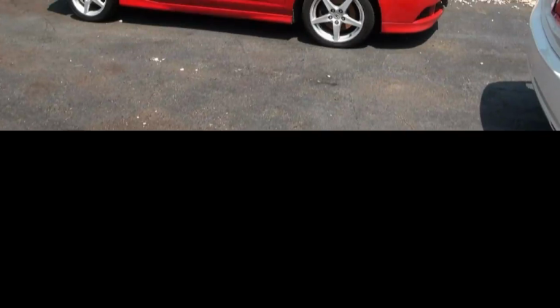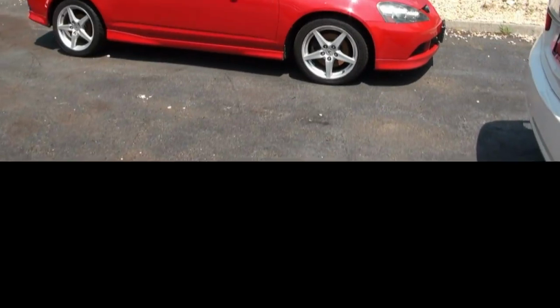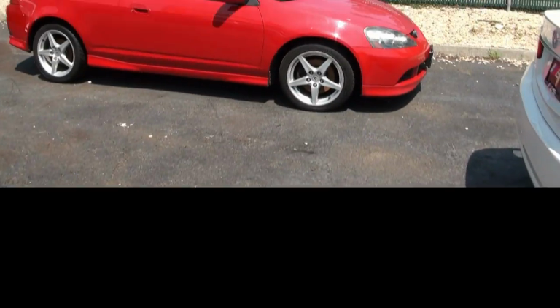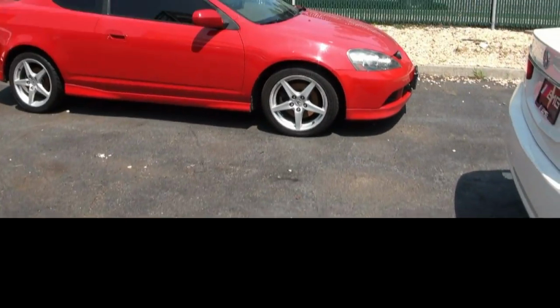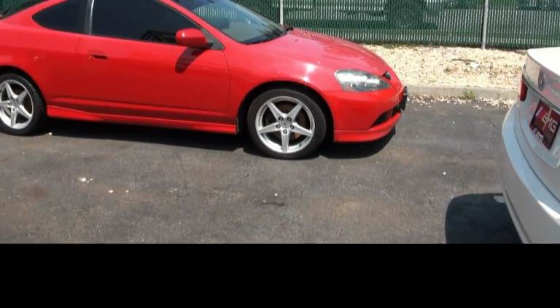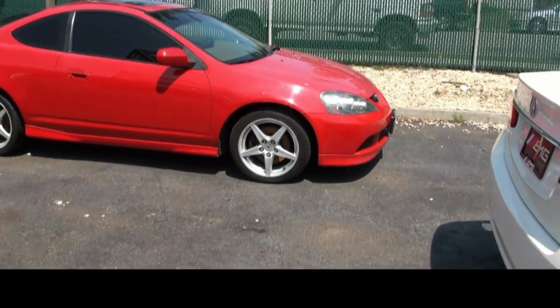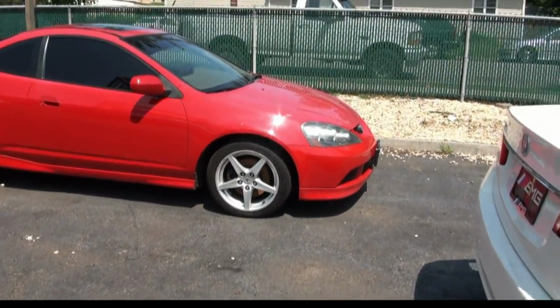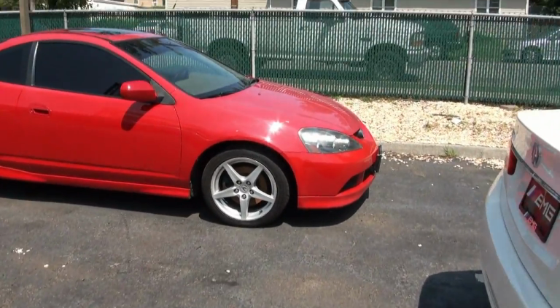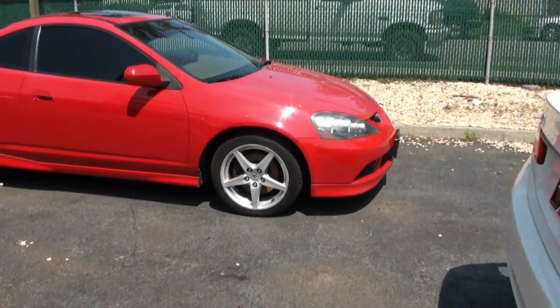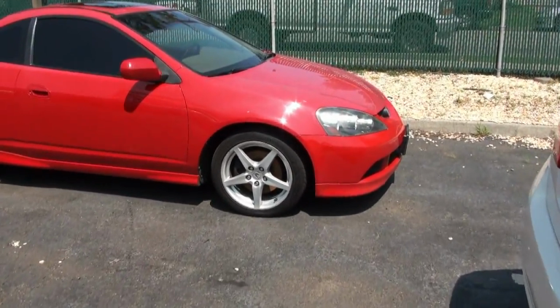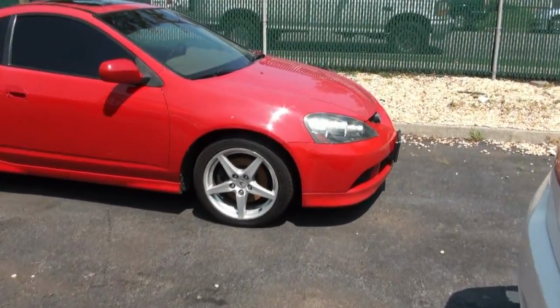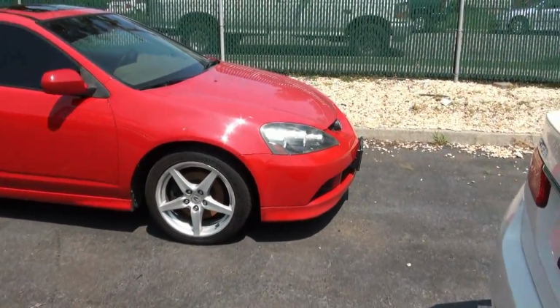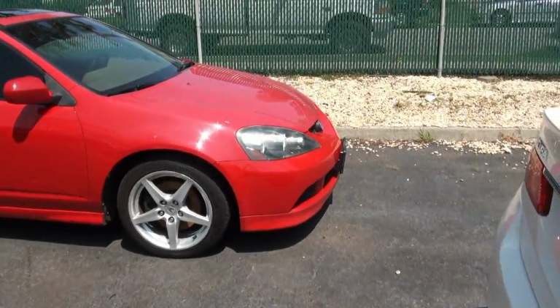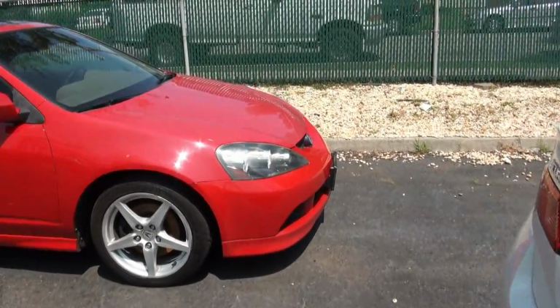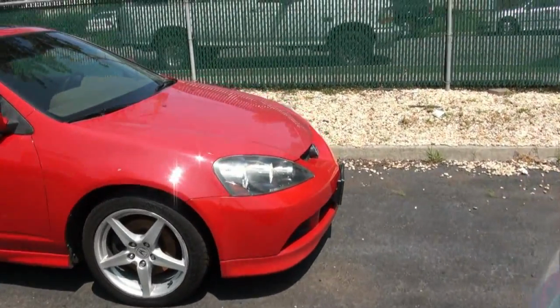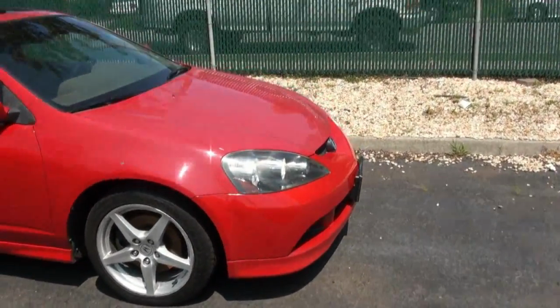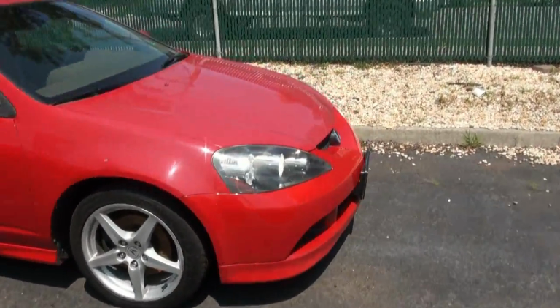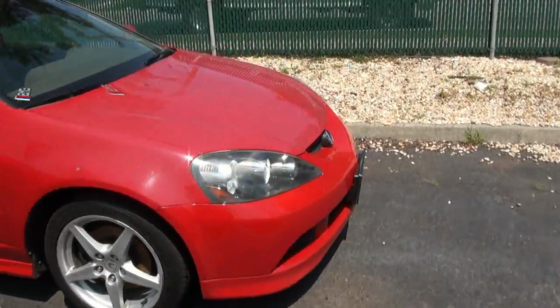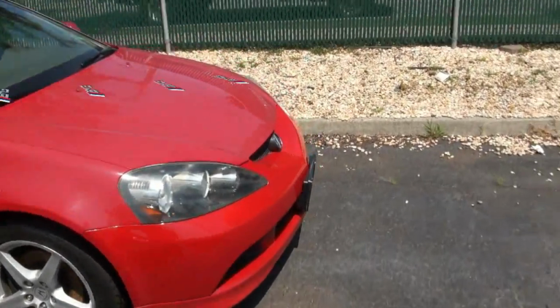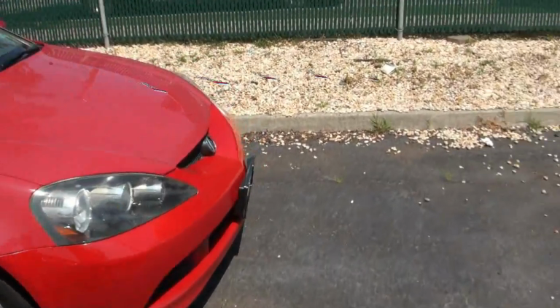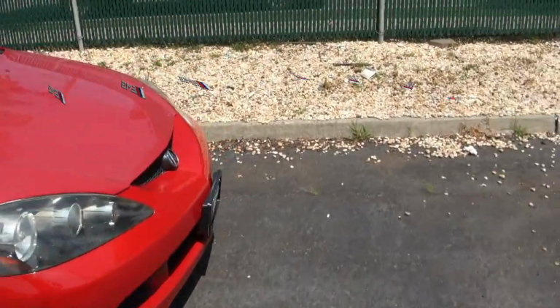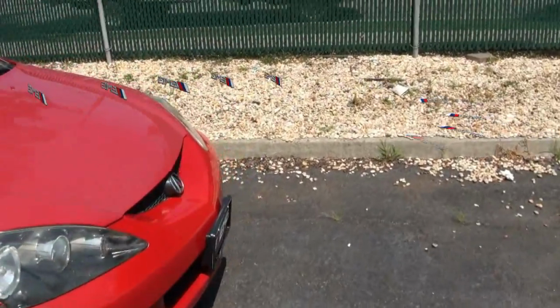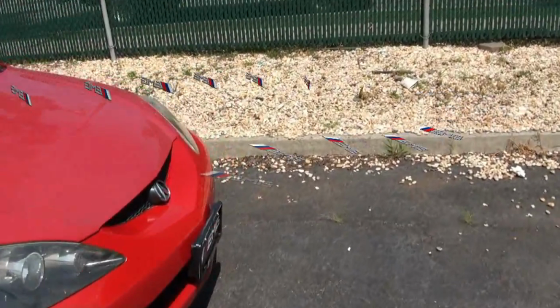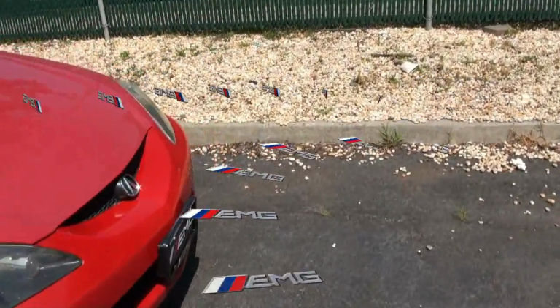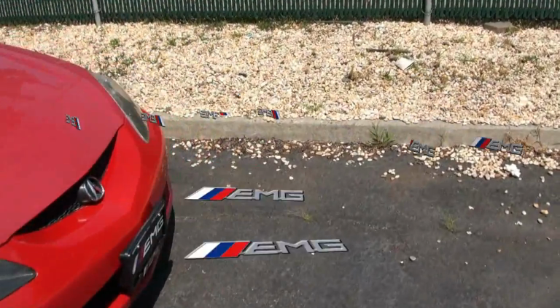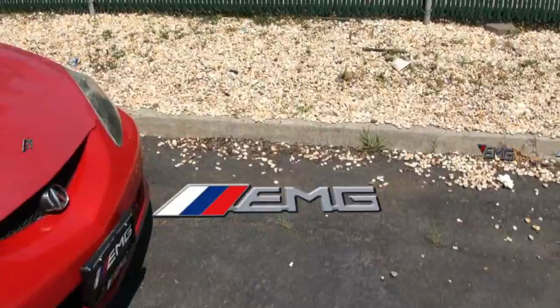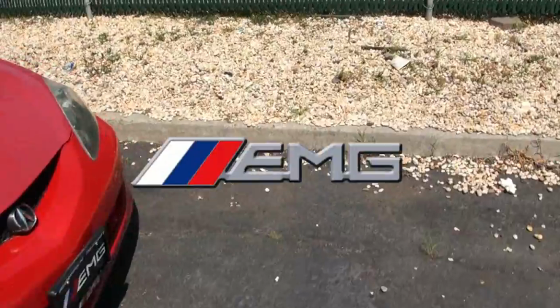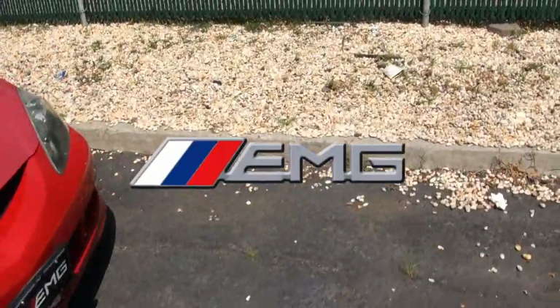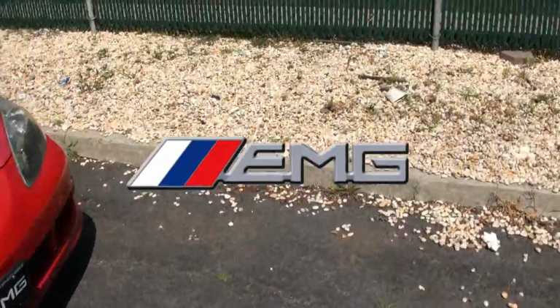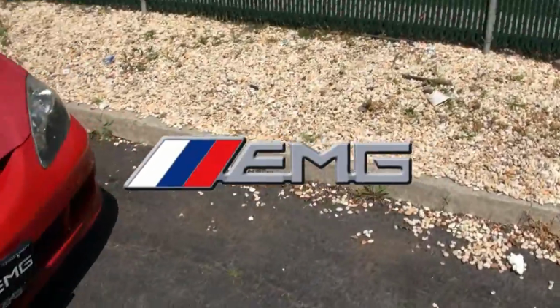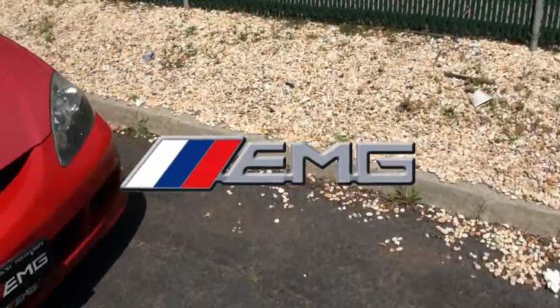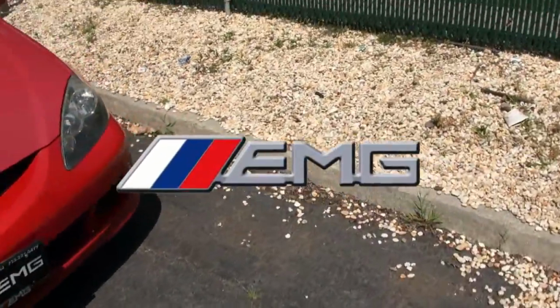2006 Acura RSX Type S. Stock number 3731.